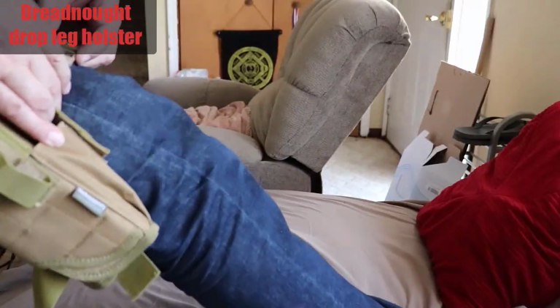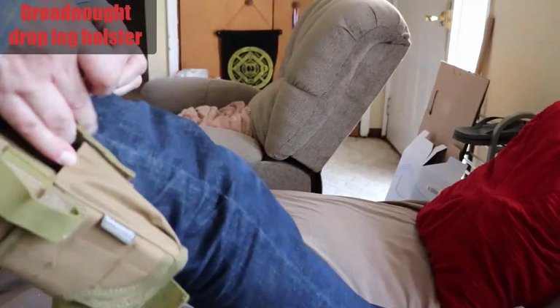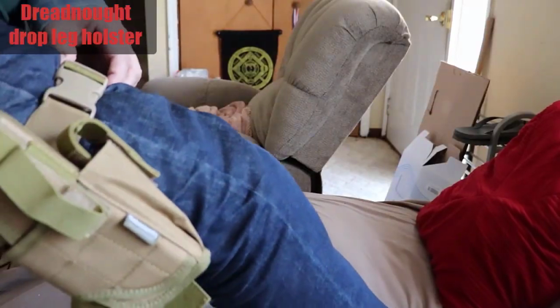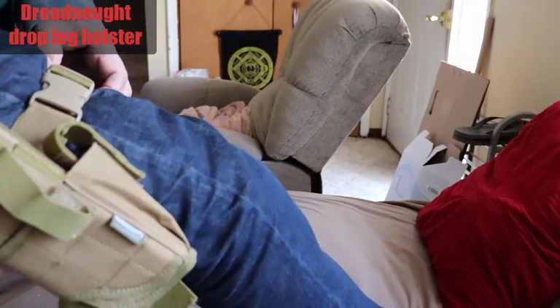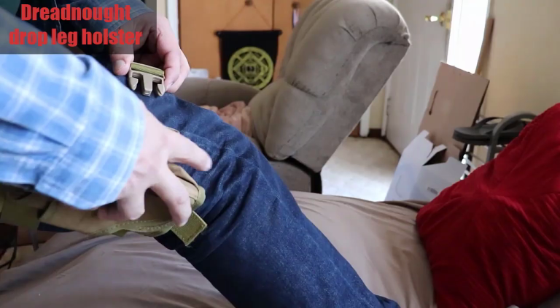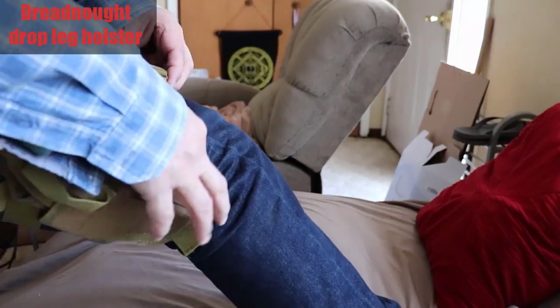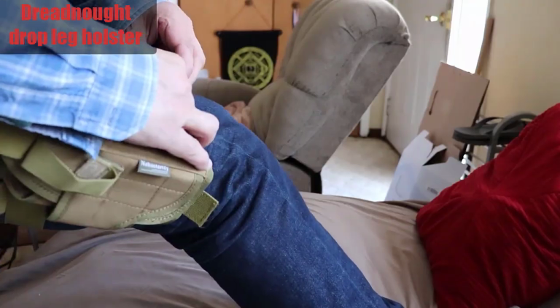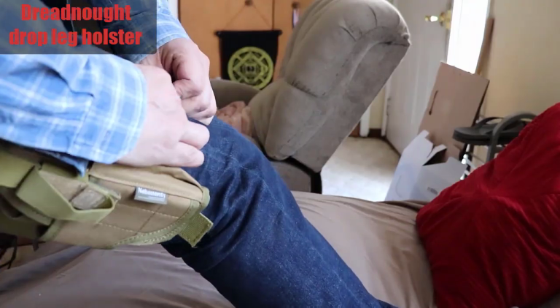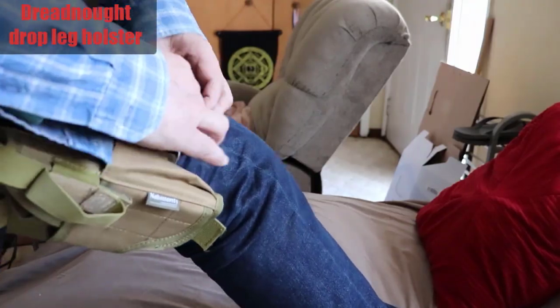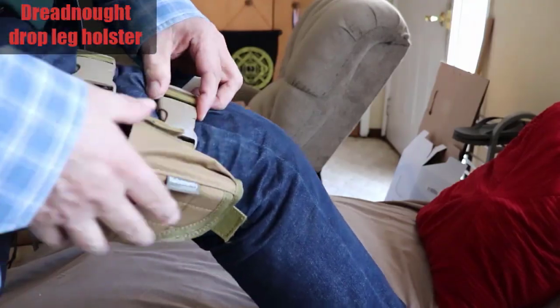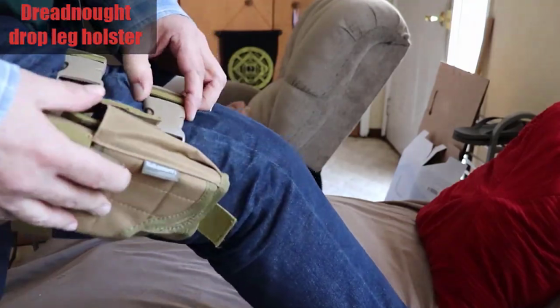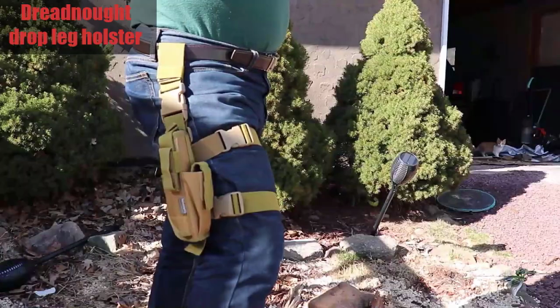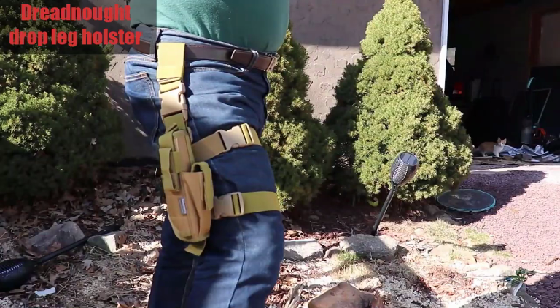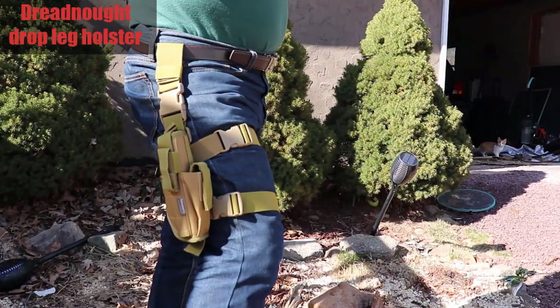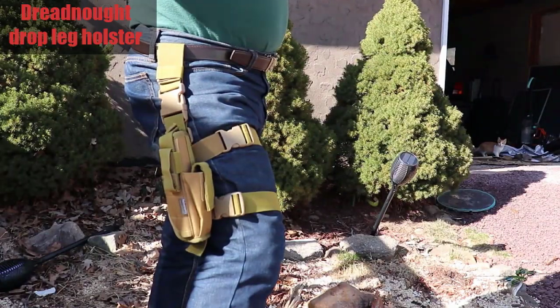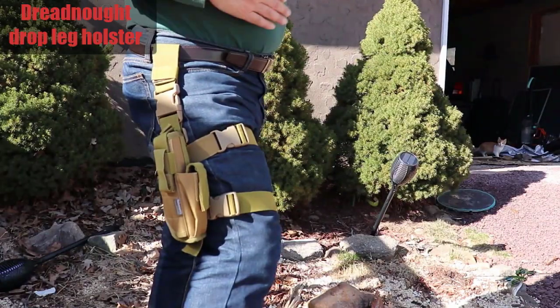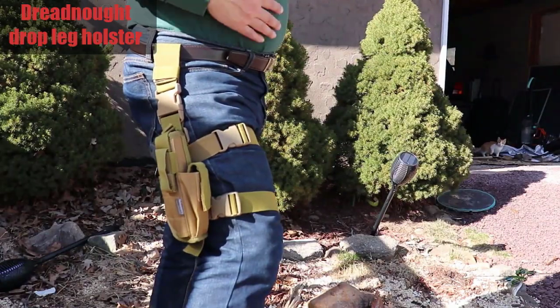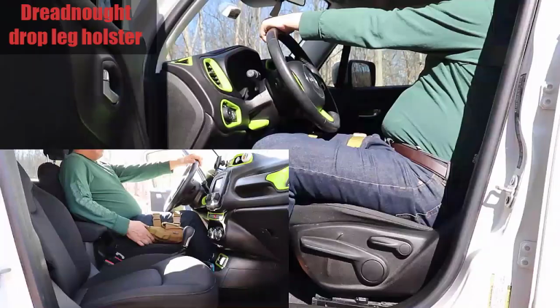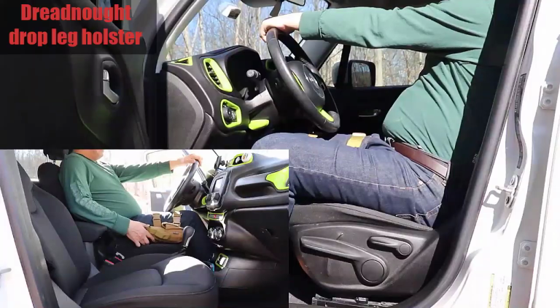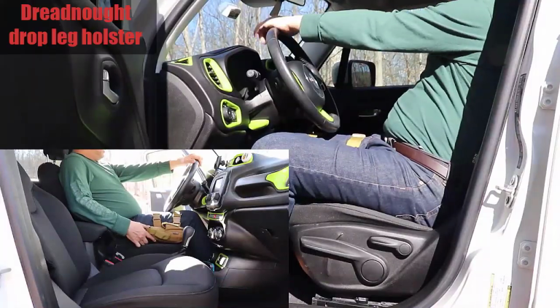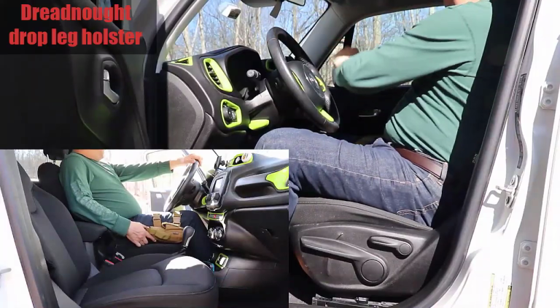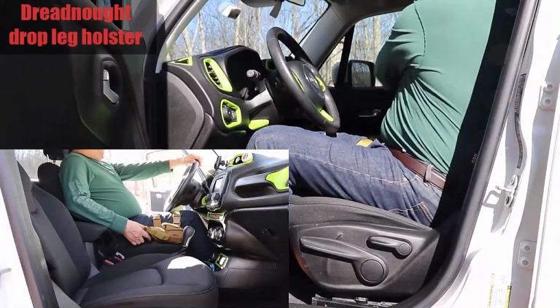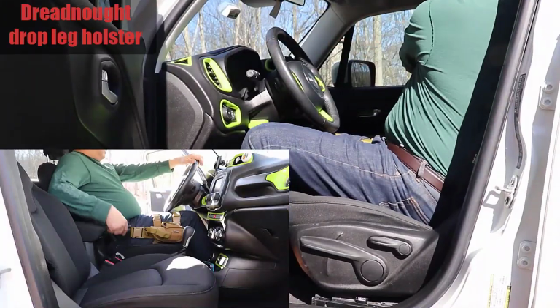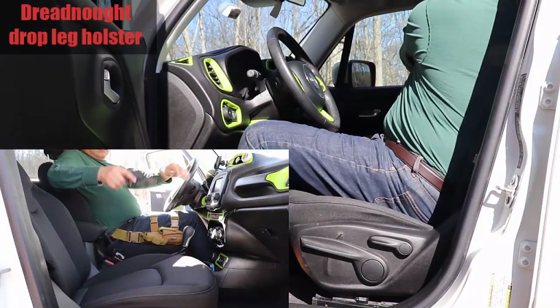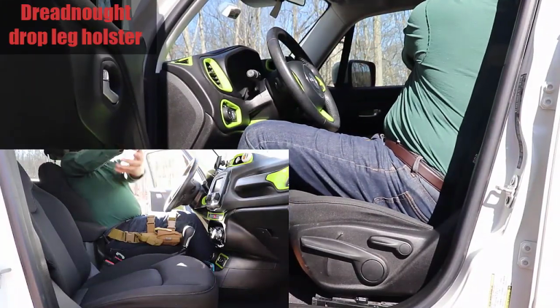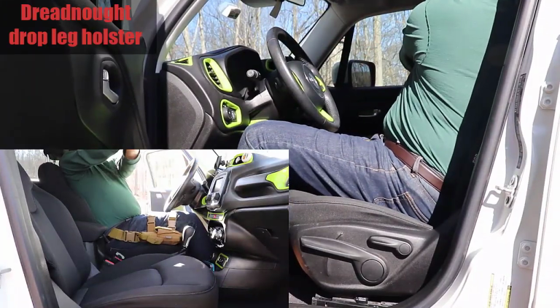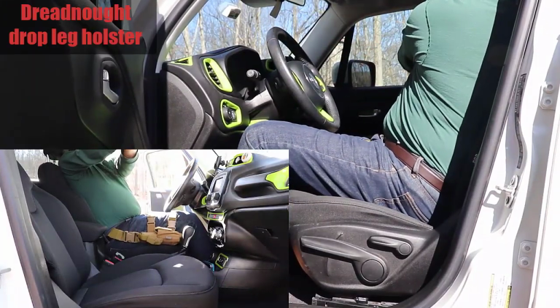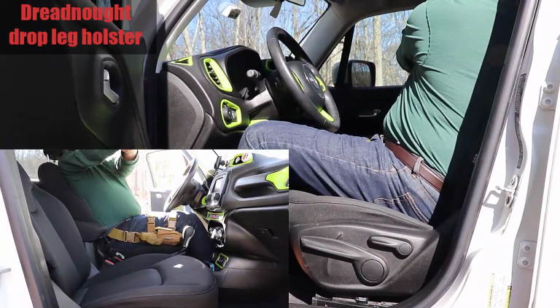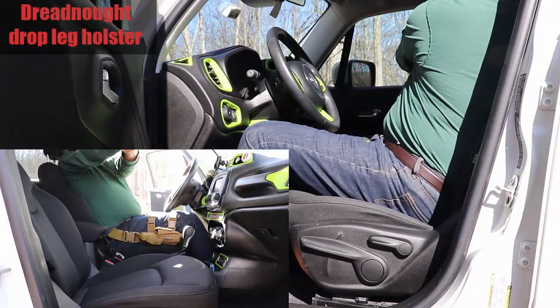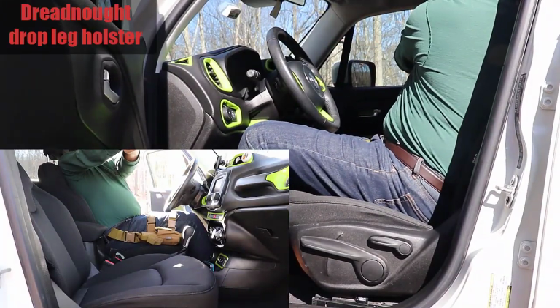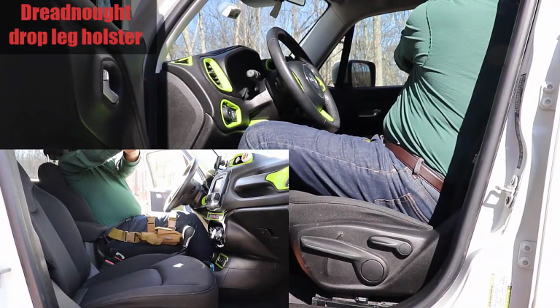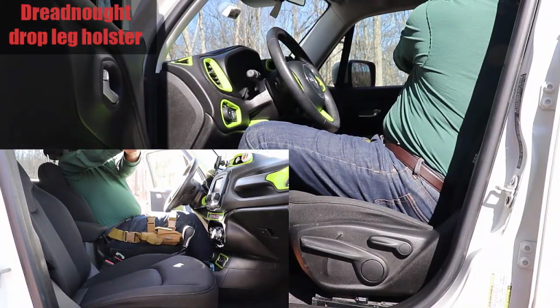The Dreadnought works with most sizes of guns or other tactical gear like knives, mags, phones, or flashlights.